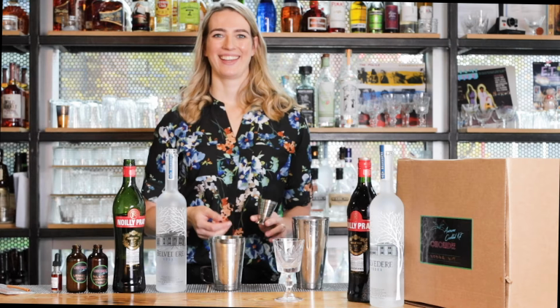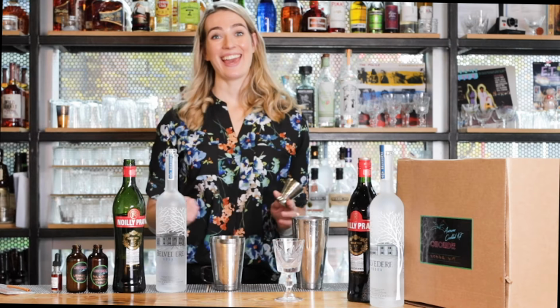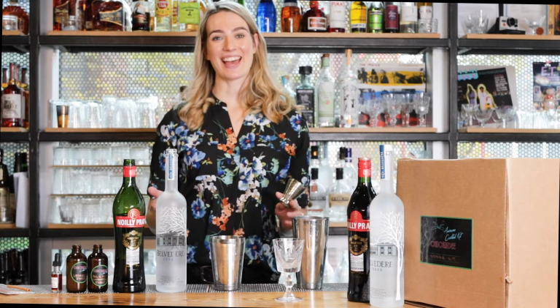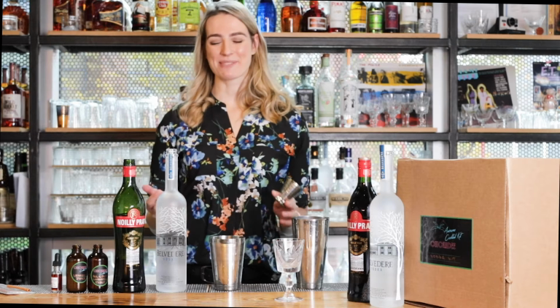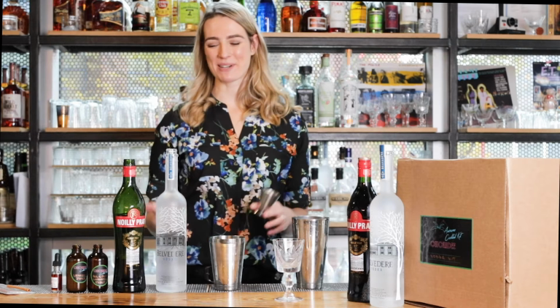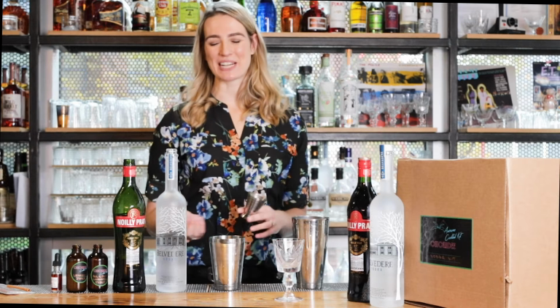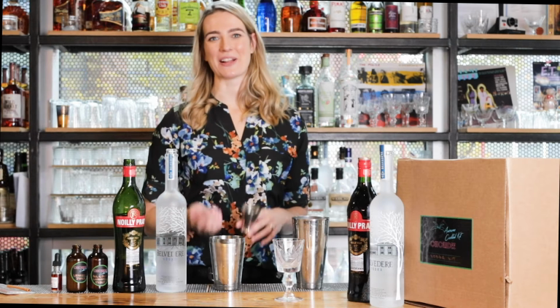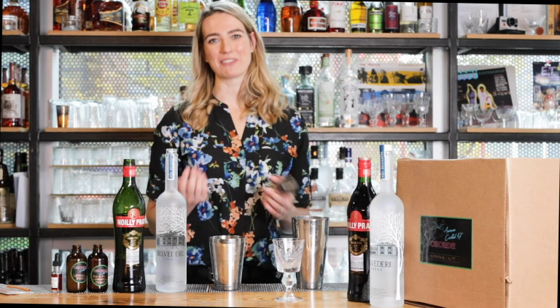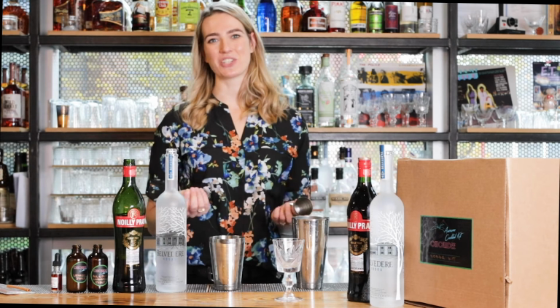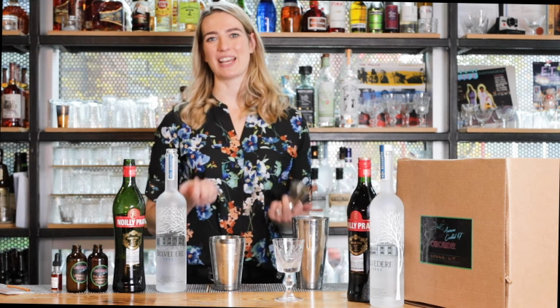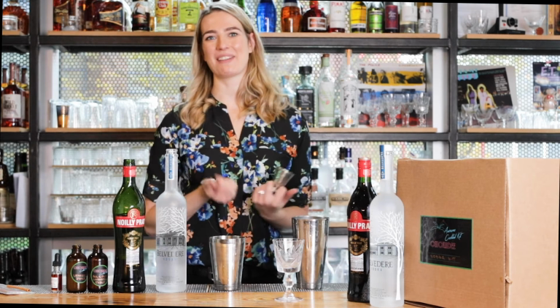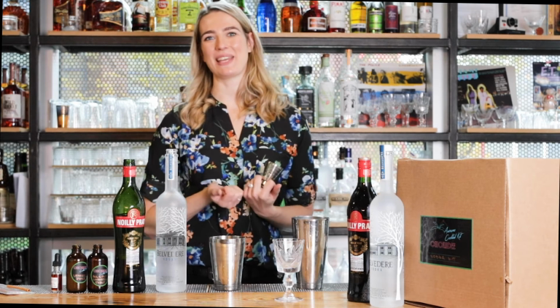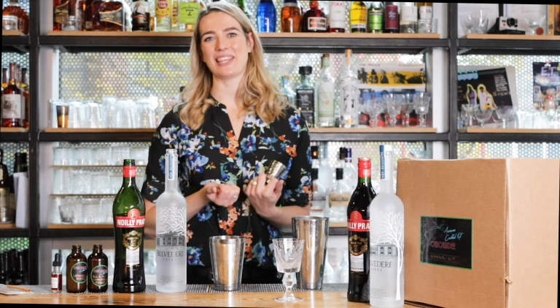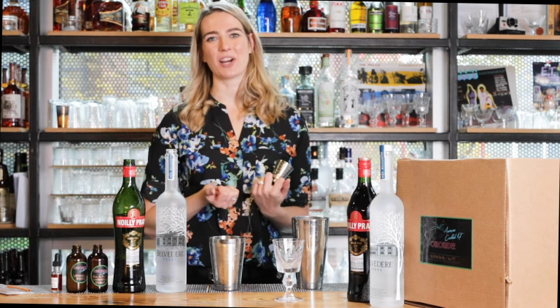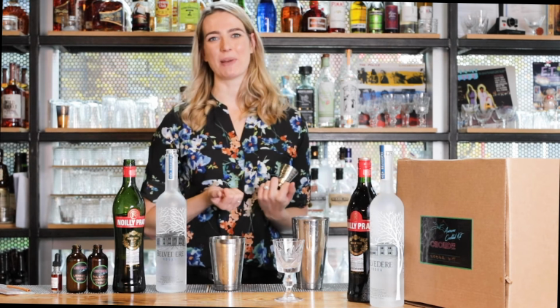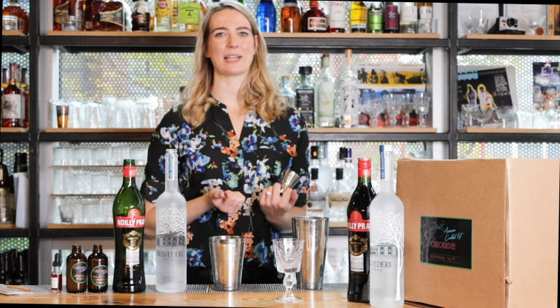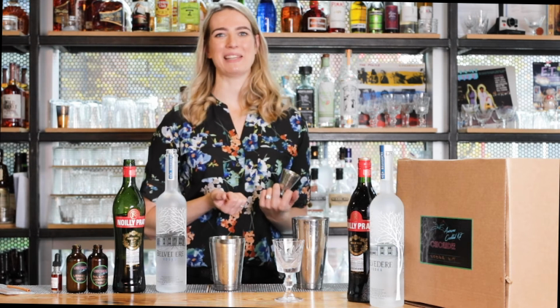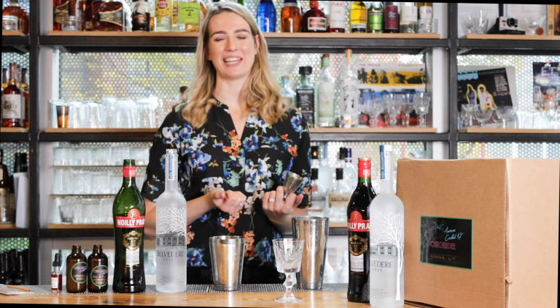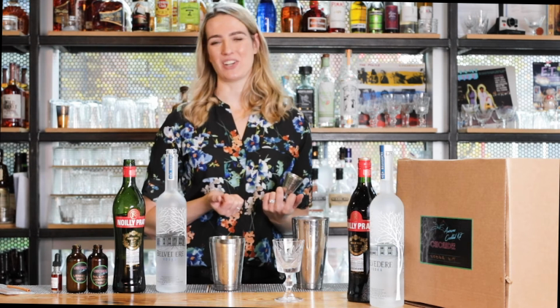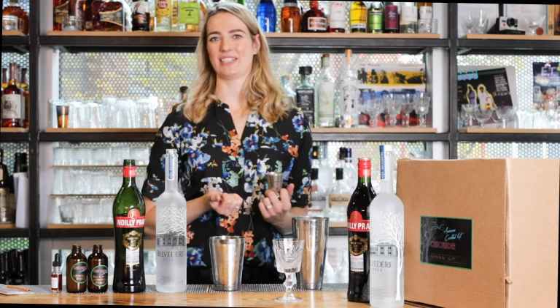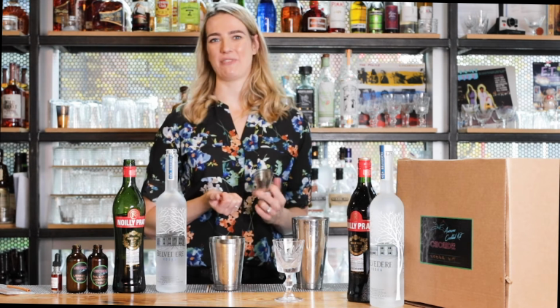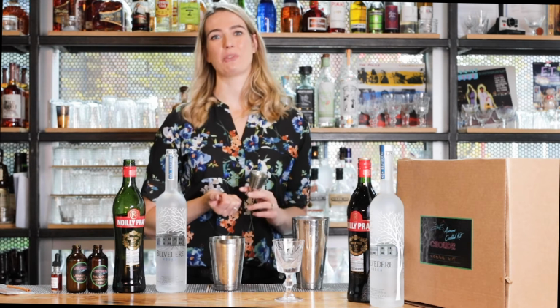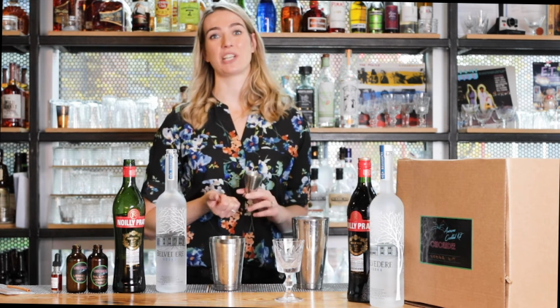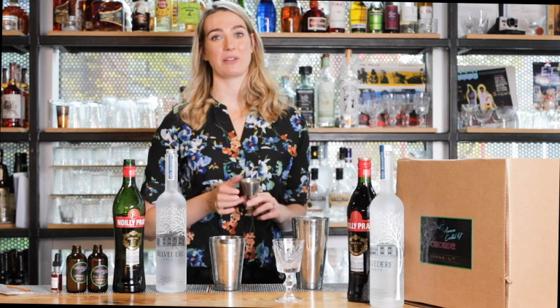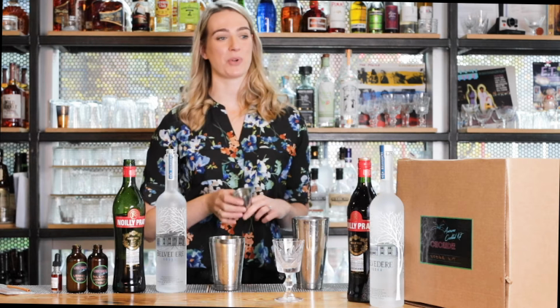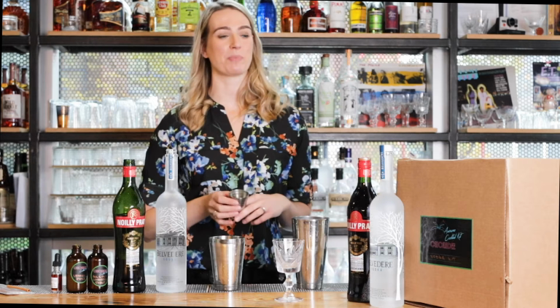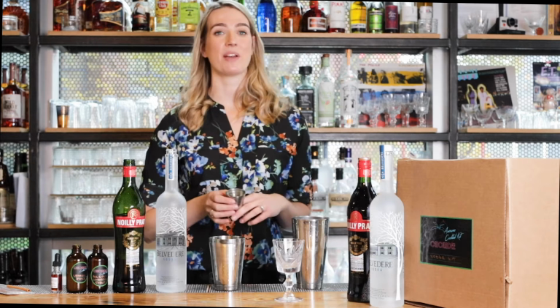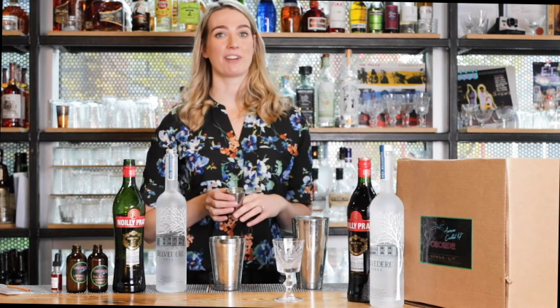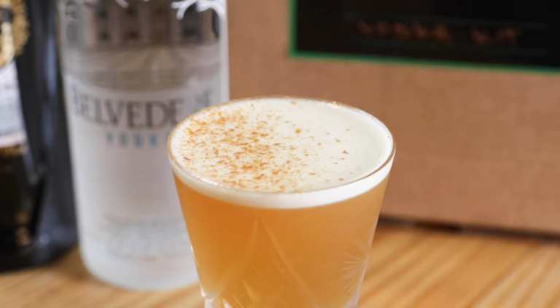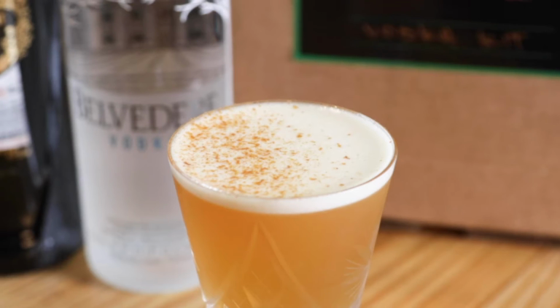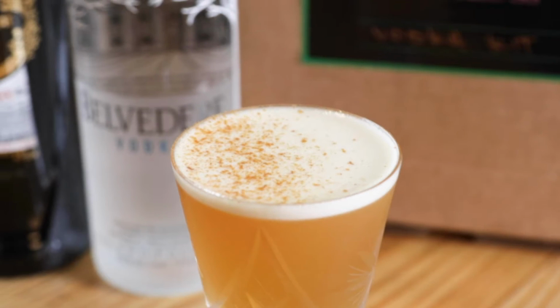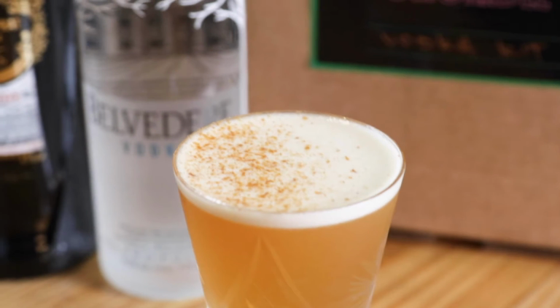Hey, I'm Sabrina Dollywell. I'm going to show you how to make the Karma Chameleon cocktail from the Chickadee Grooms Vodka Cocktail Kit.